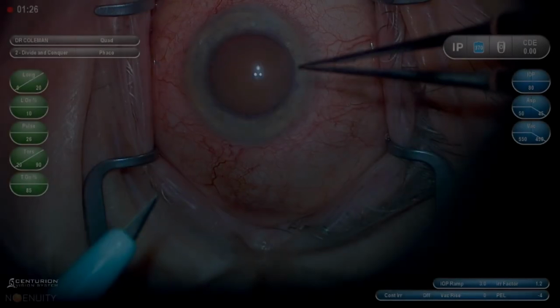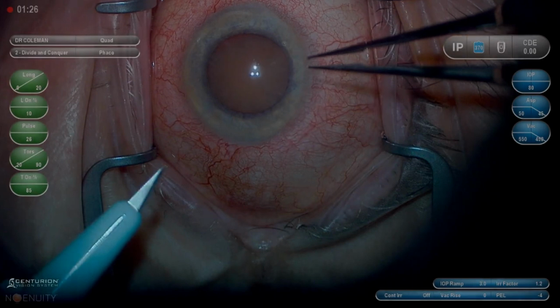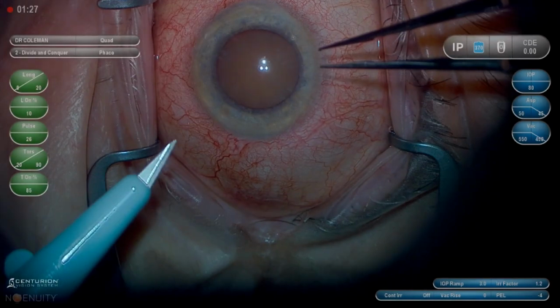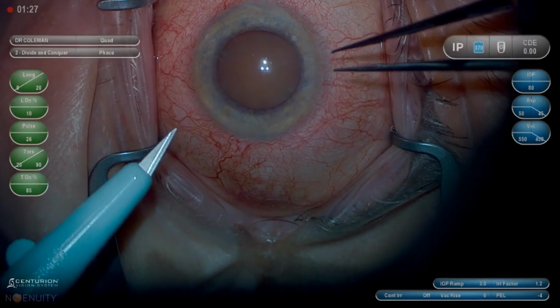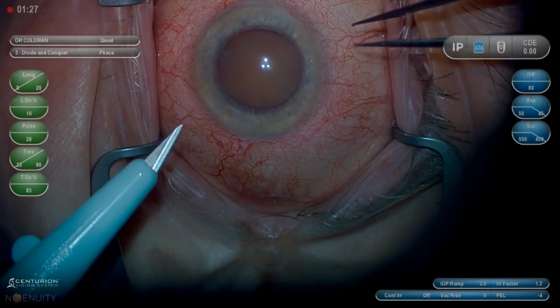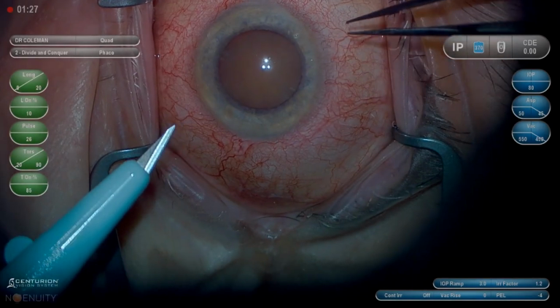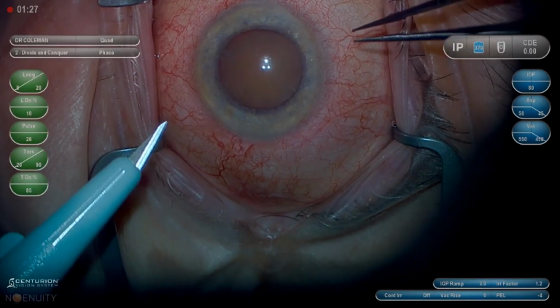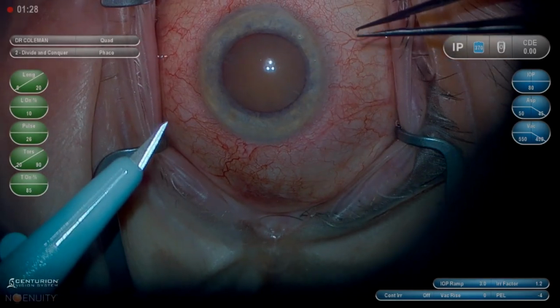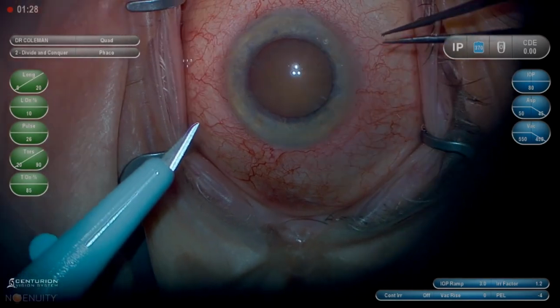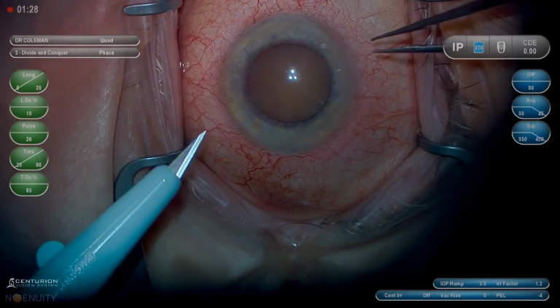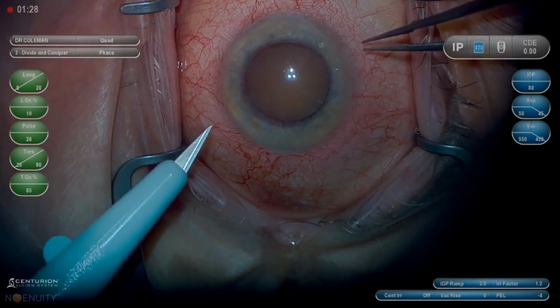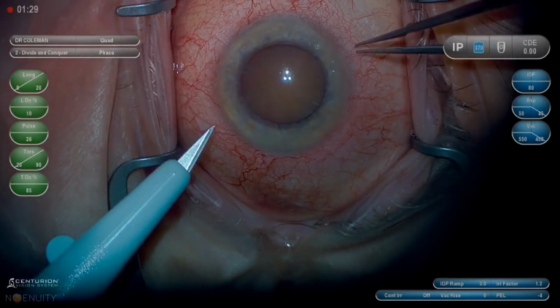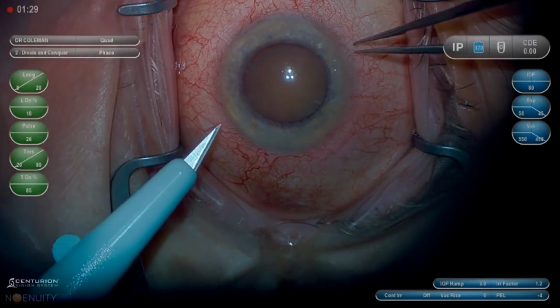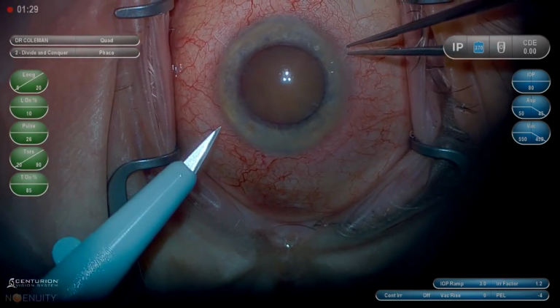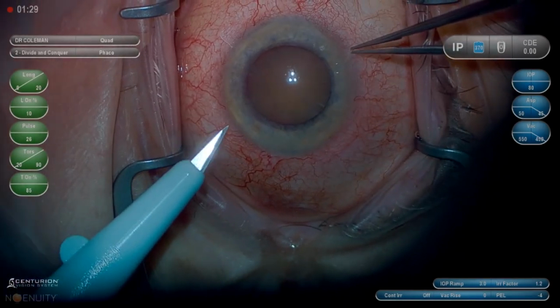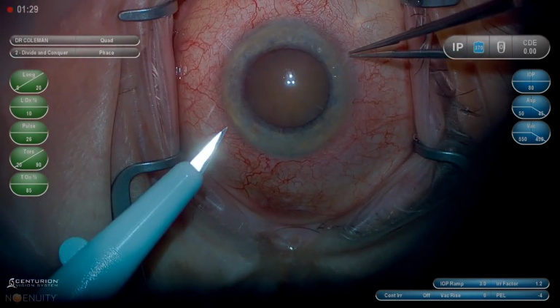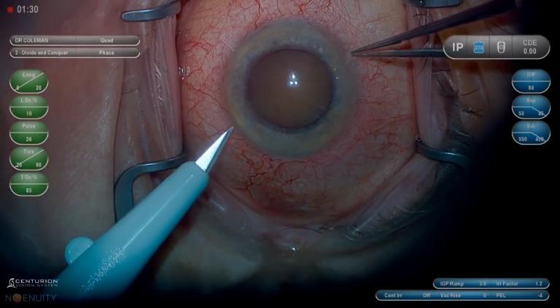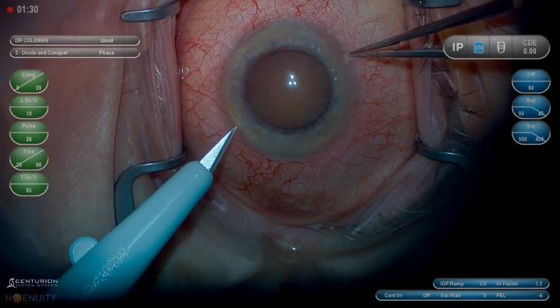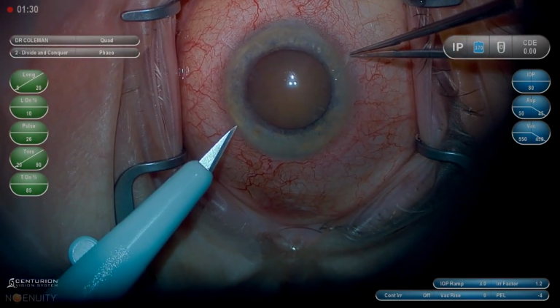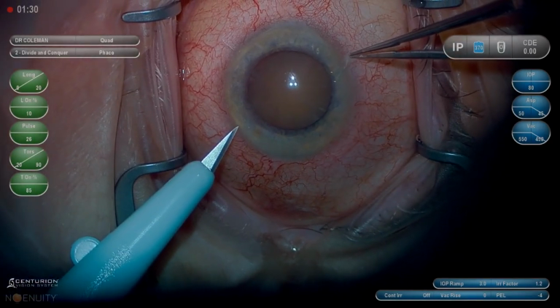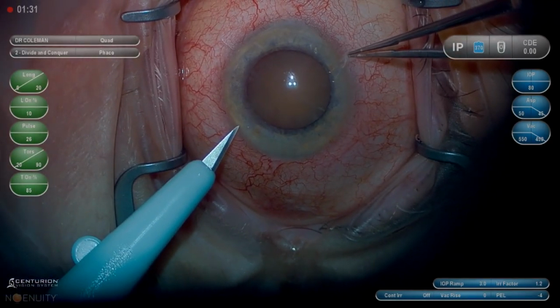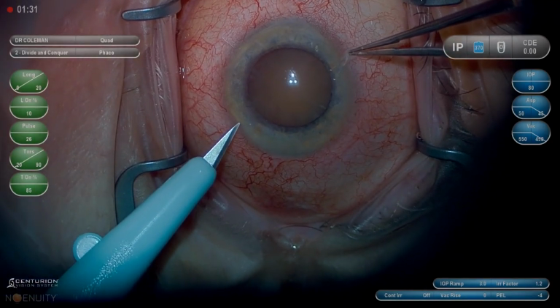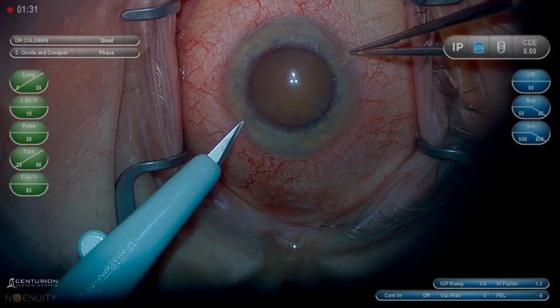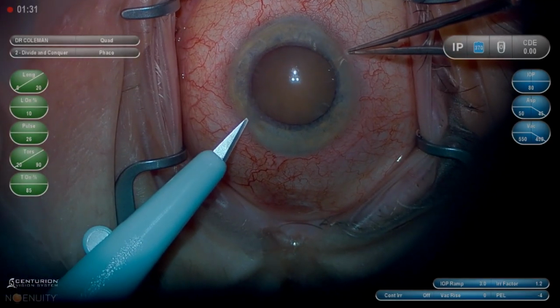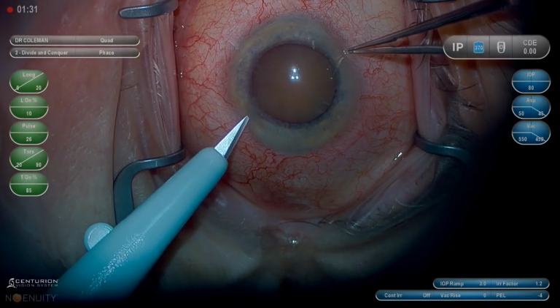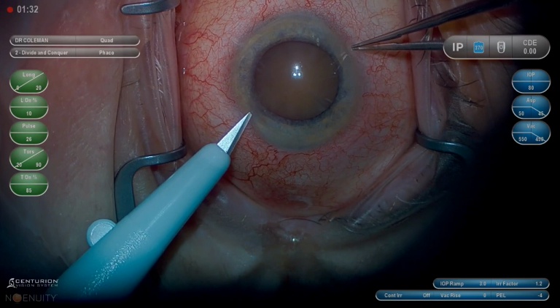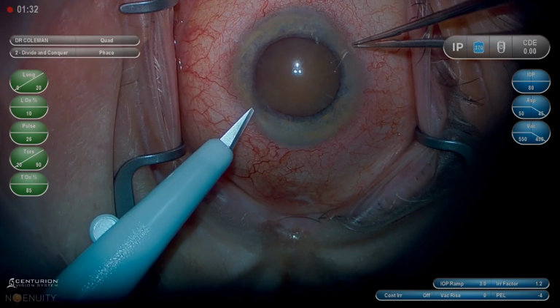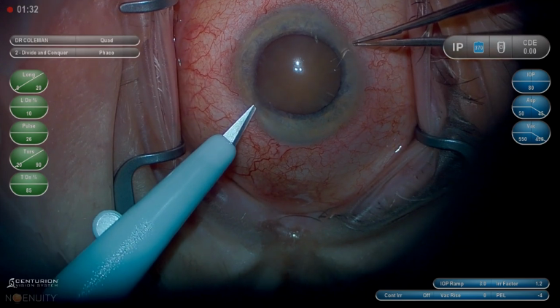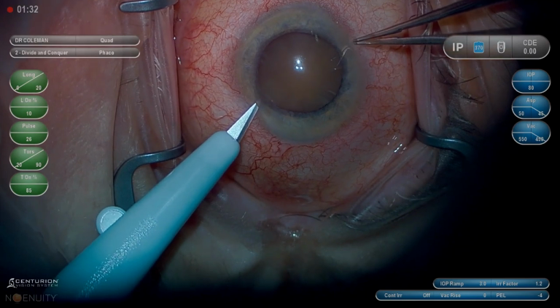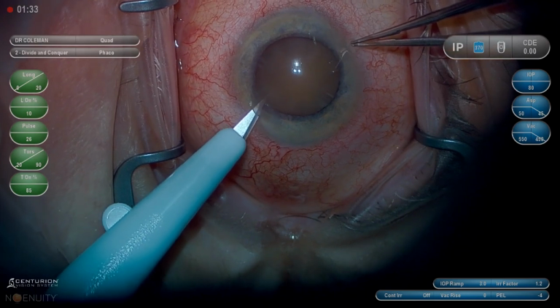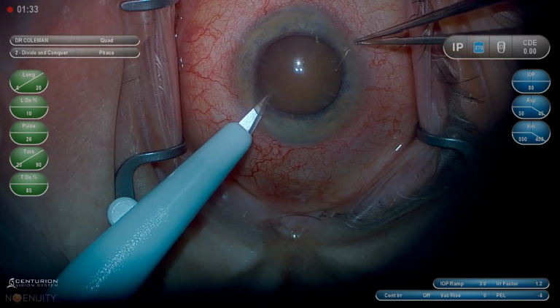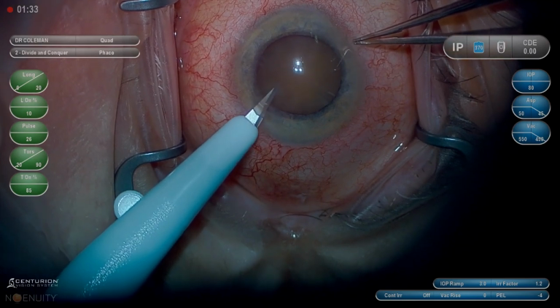This is Dr. Weich Coleman for CyberSight. This is a mature cataract in a patient with coexisting glaucoma.